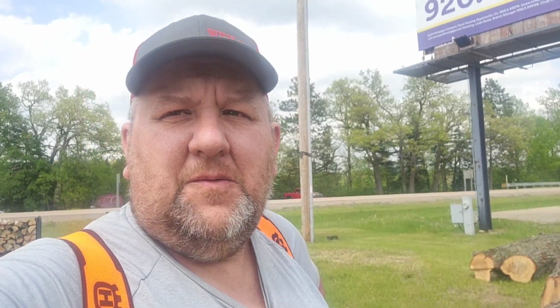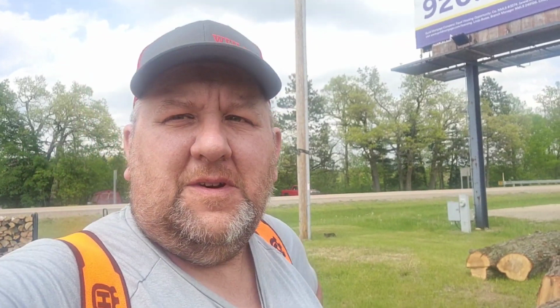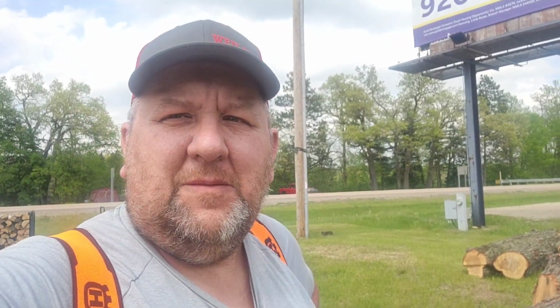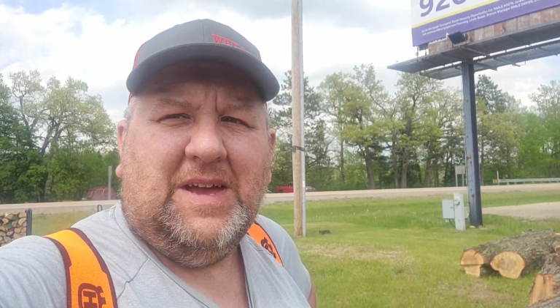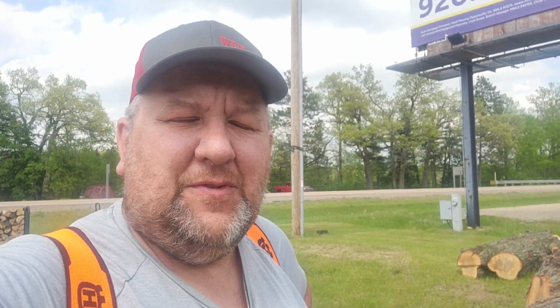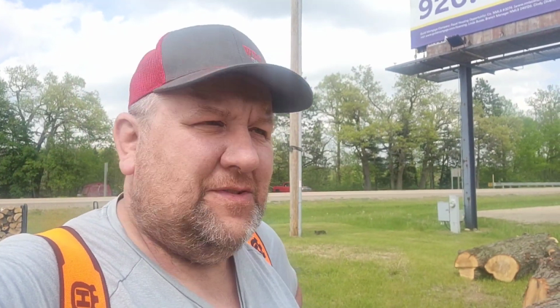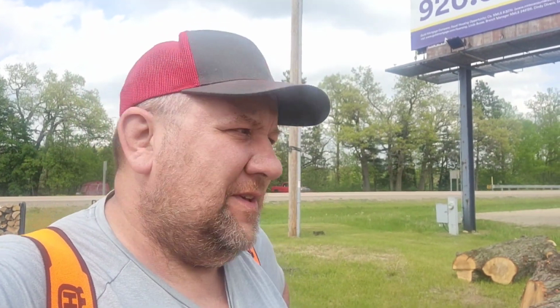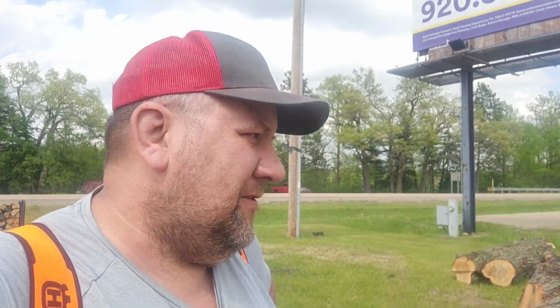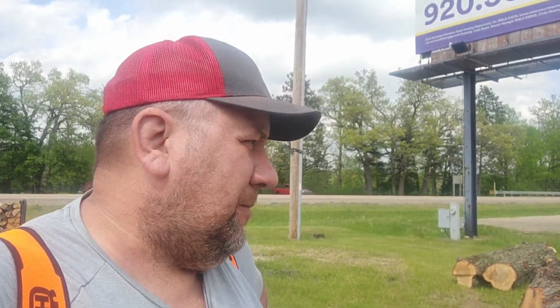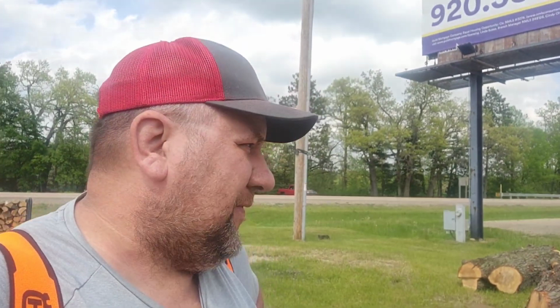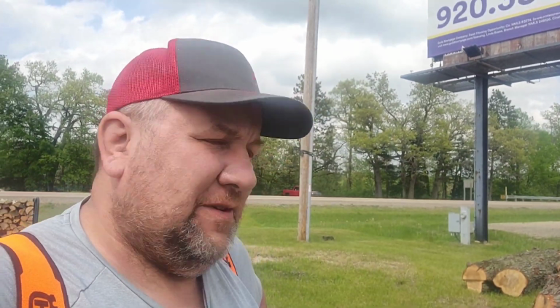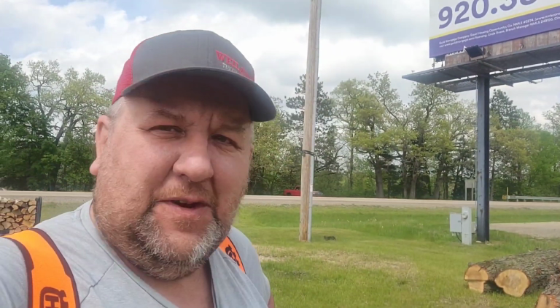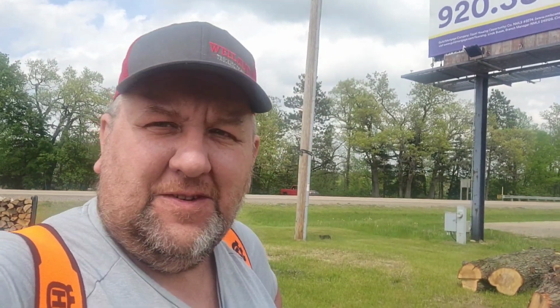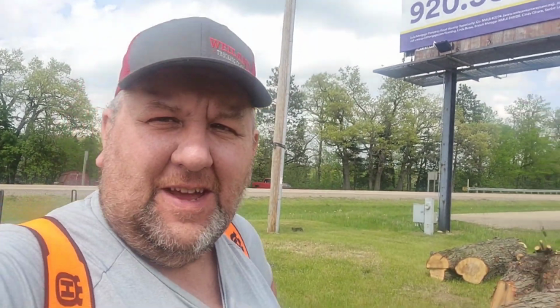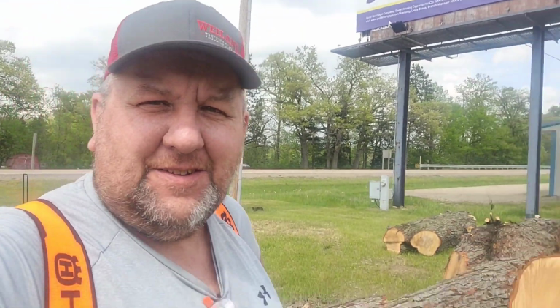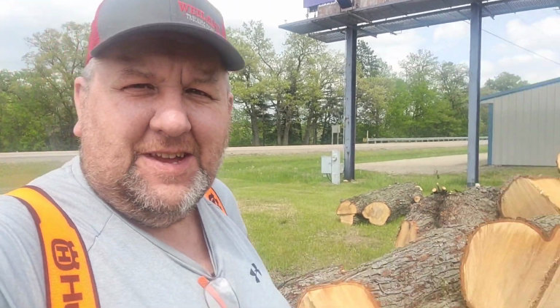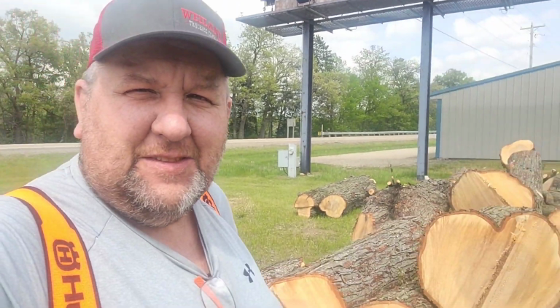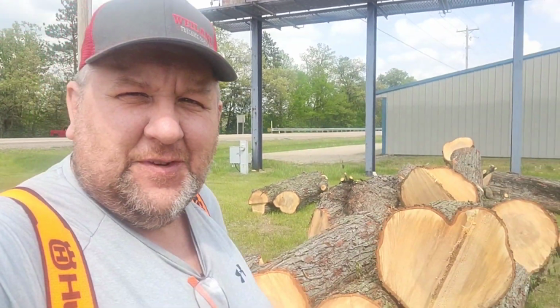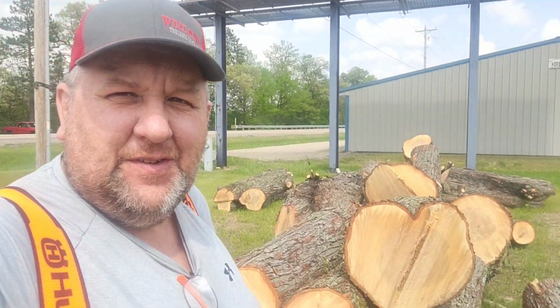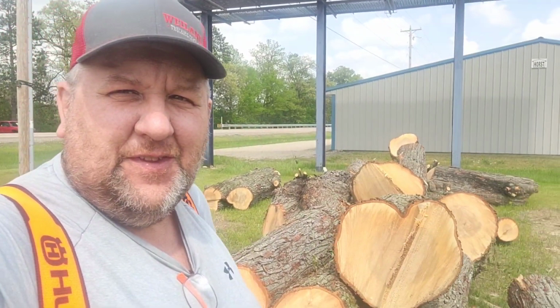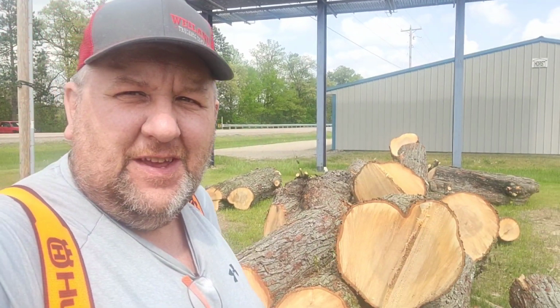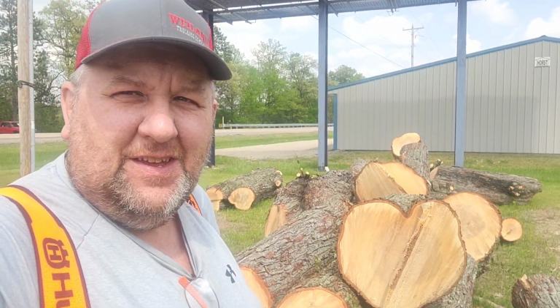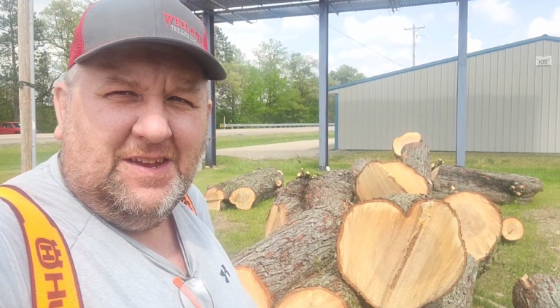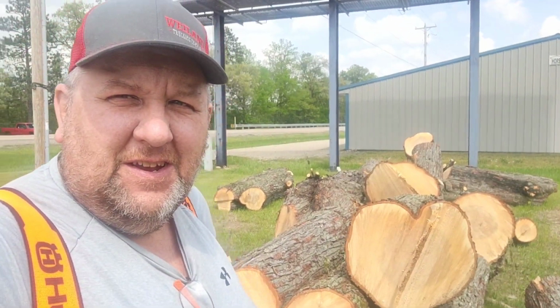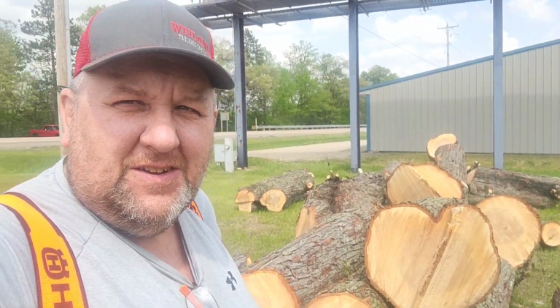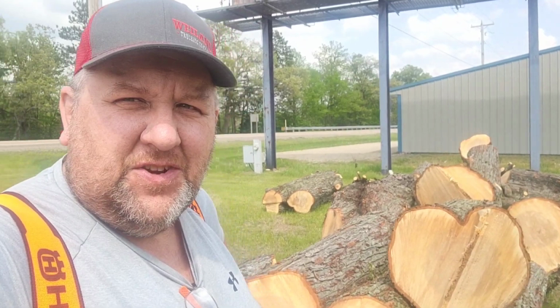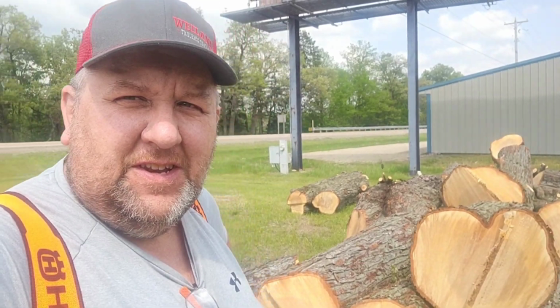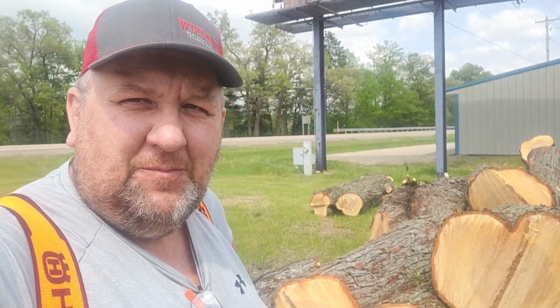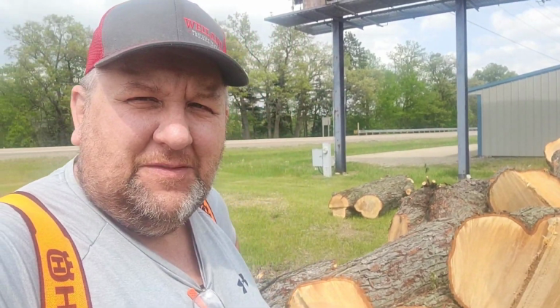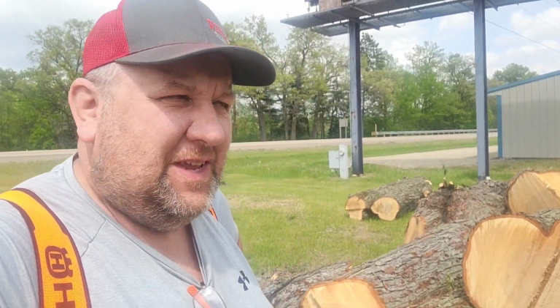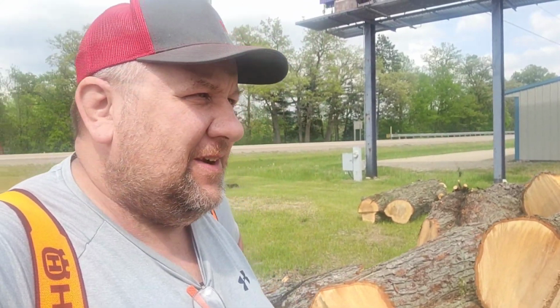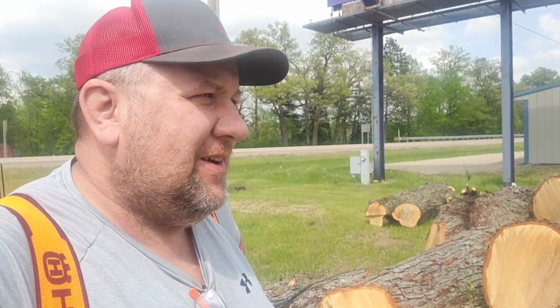Welcome back folks to another episode. I got the first tree dump of the year.